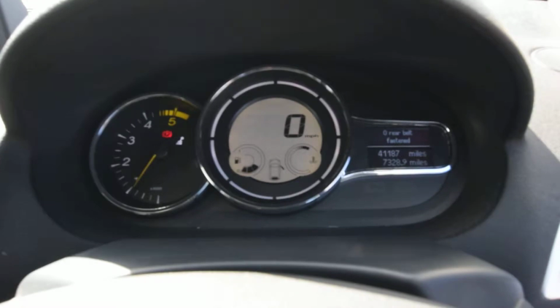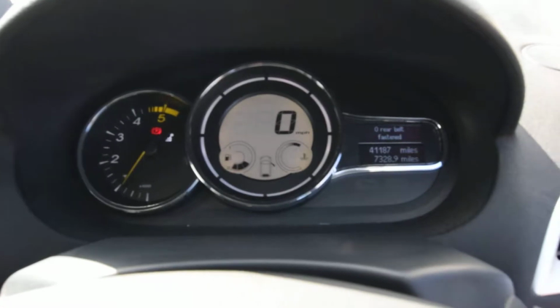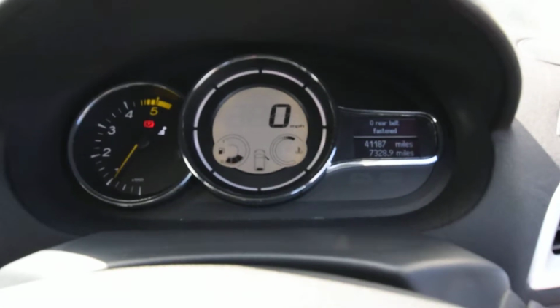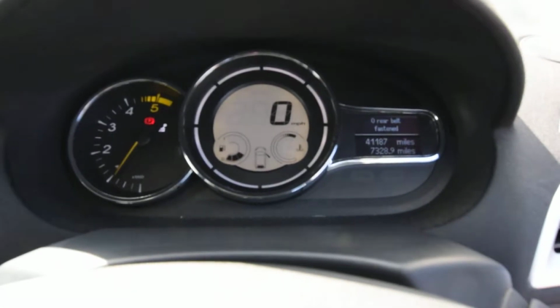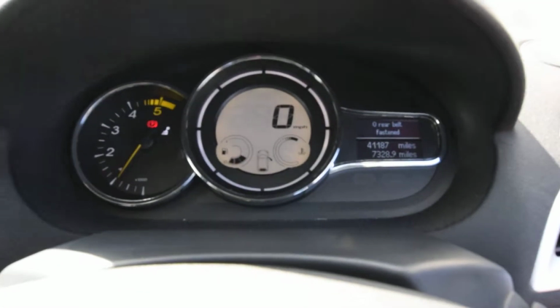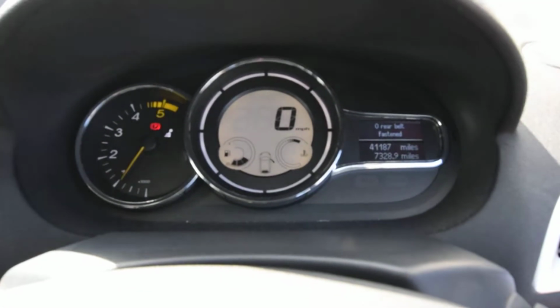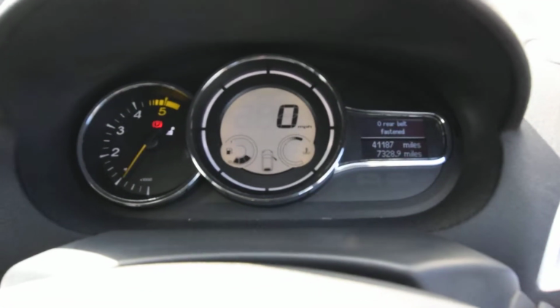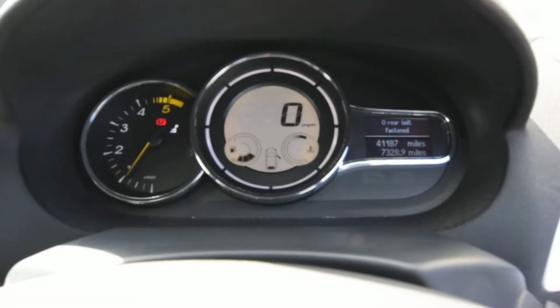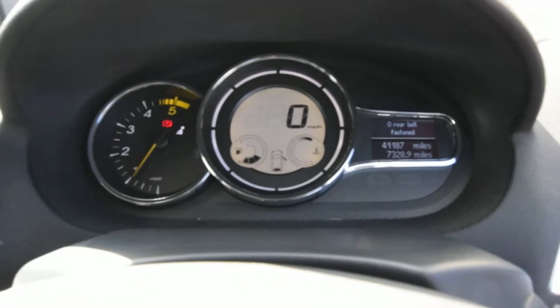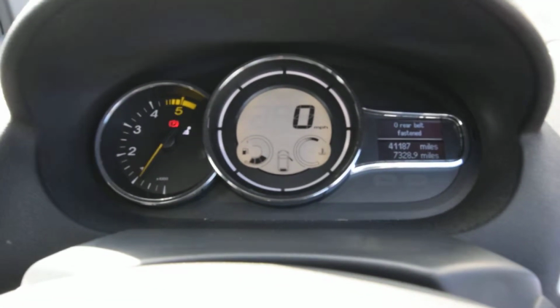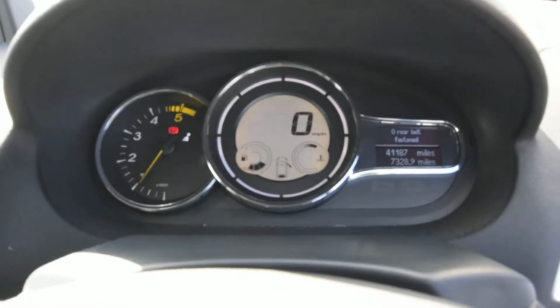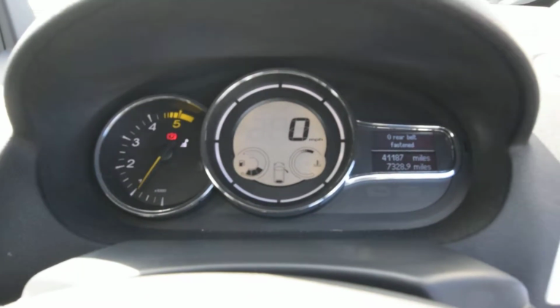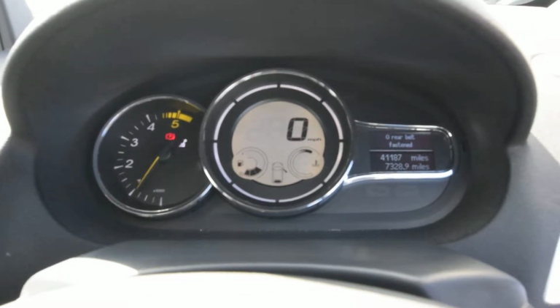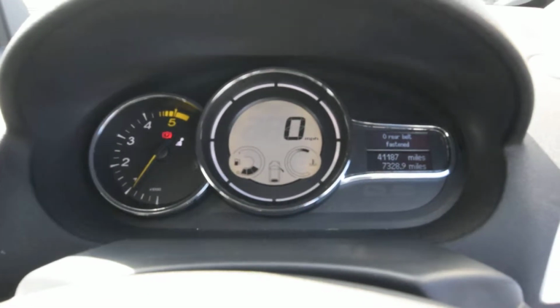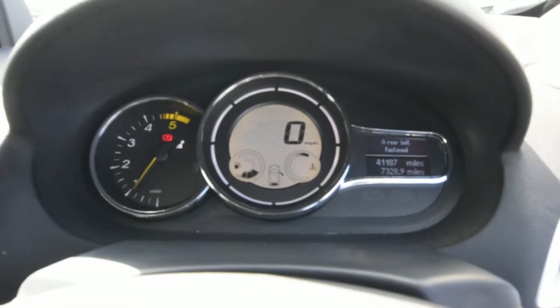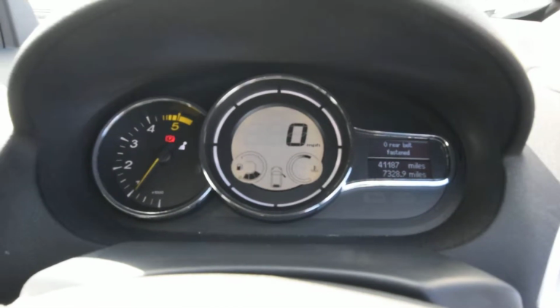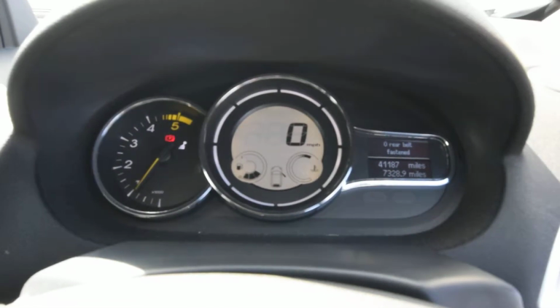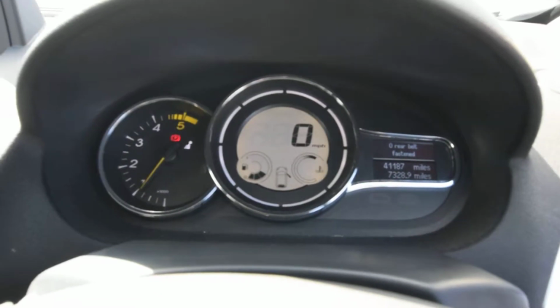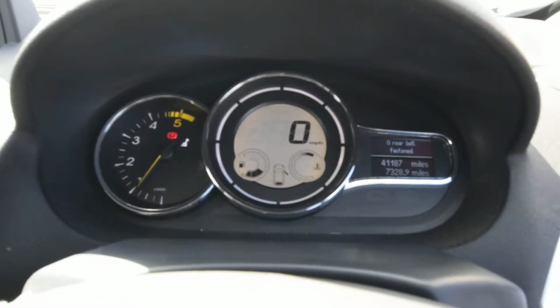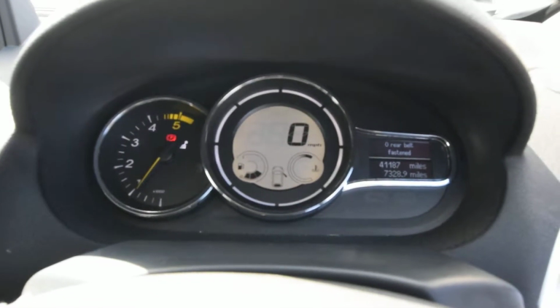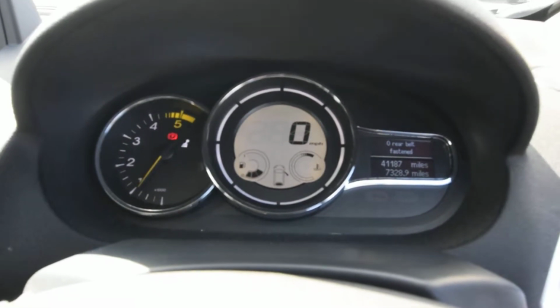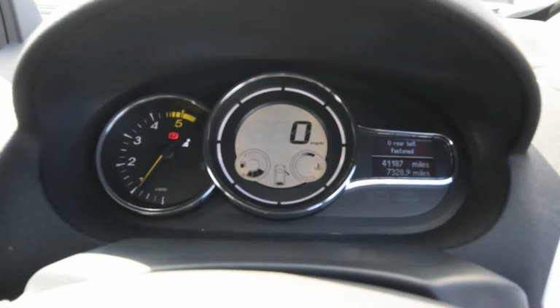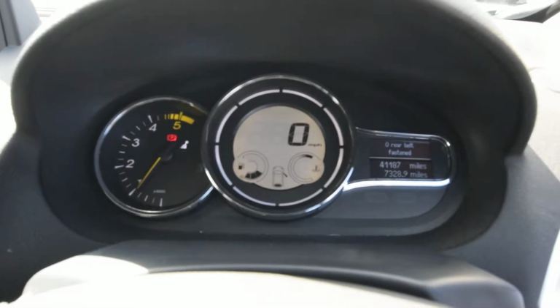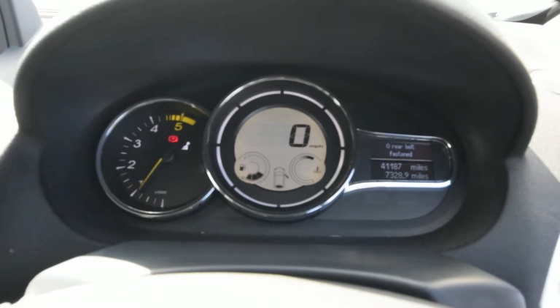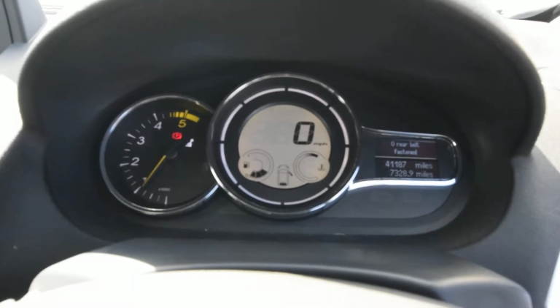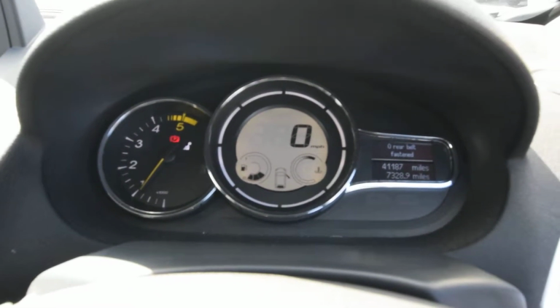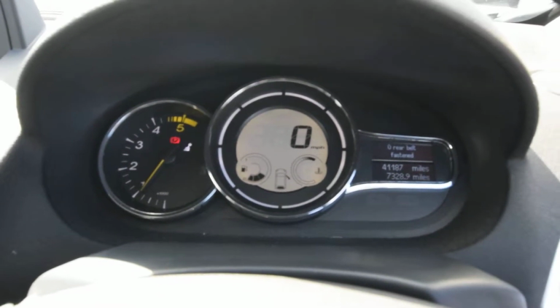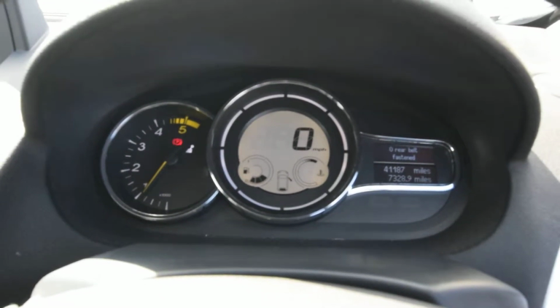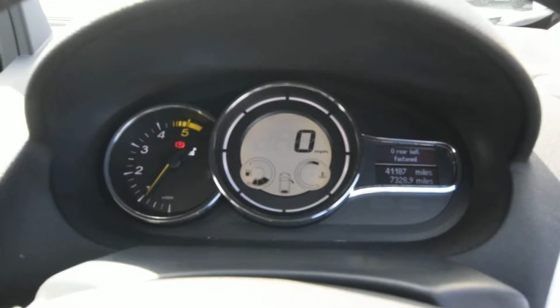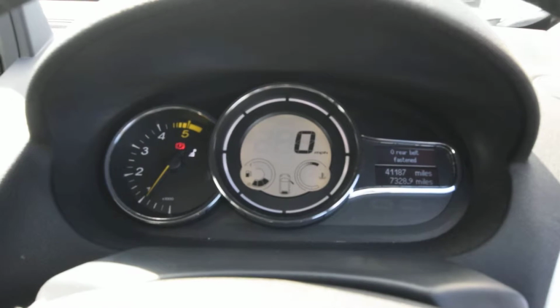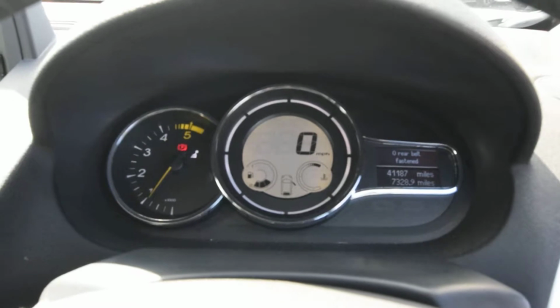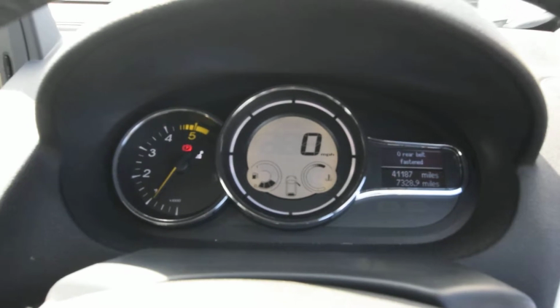My apologies — mileage-wise I had that incorrect on my sheet. It's actually only covered 41,187 miles — stand corrected.